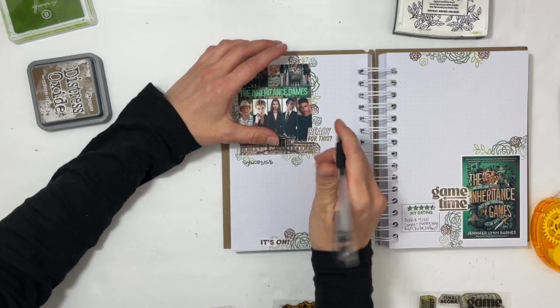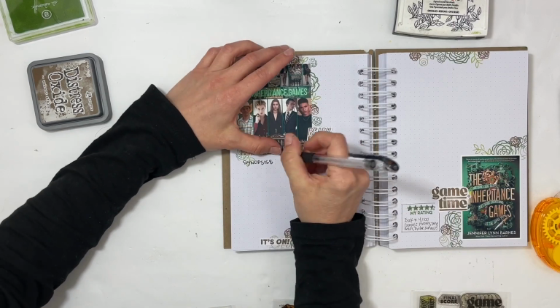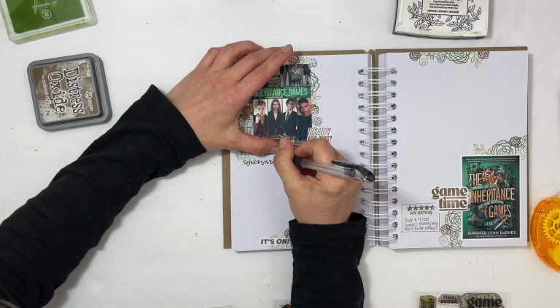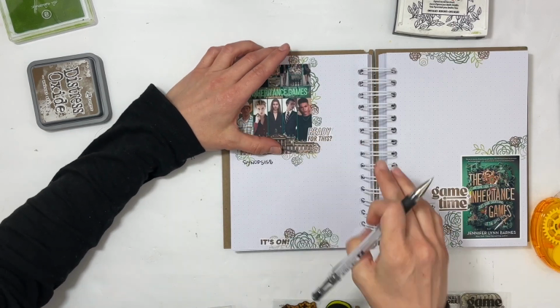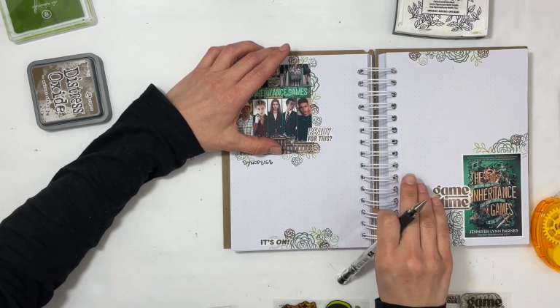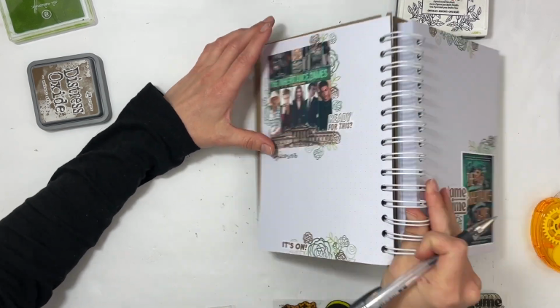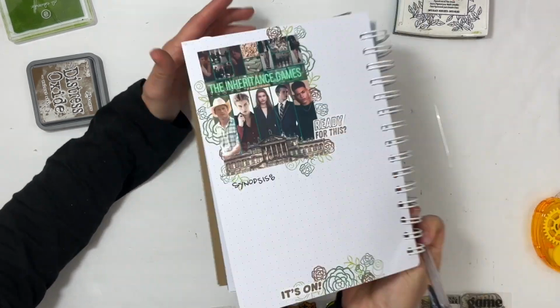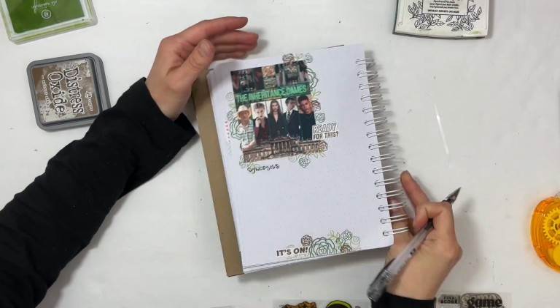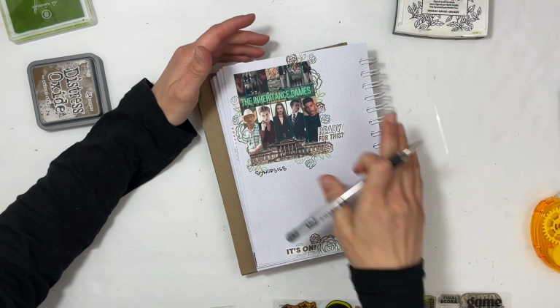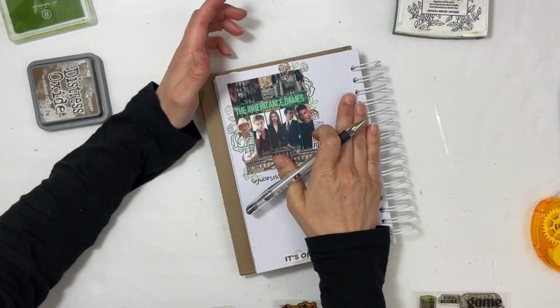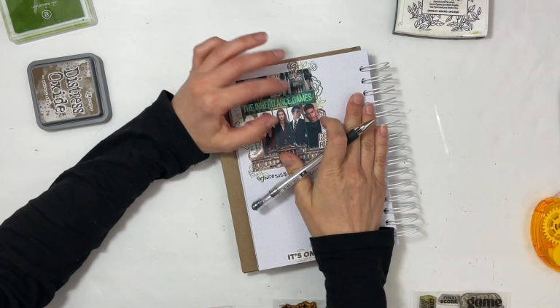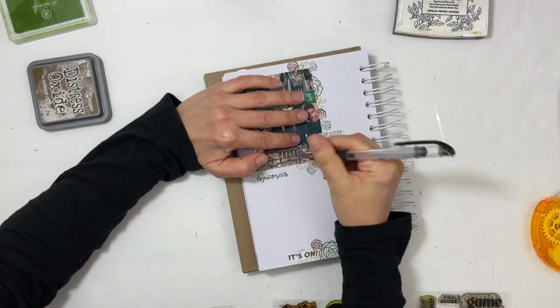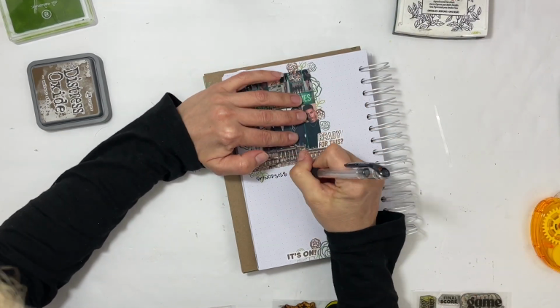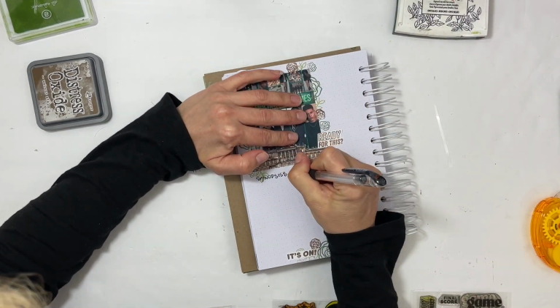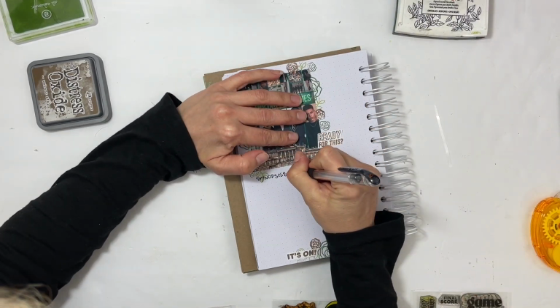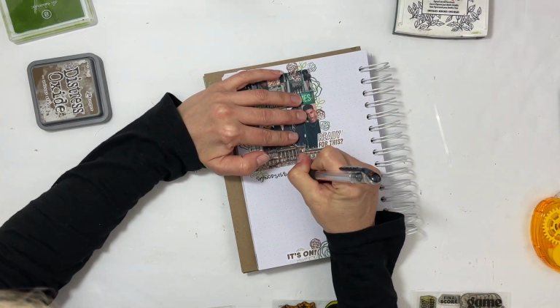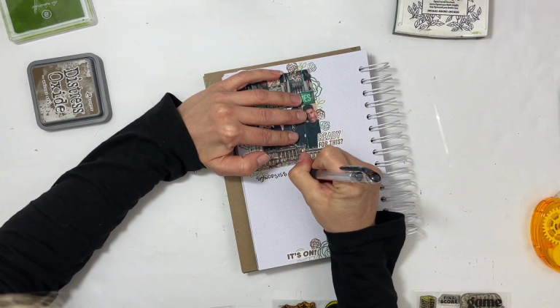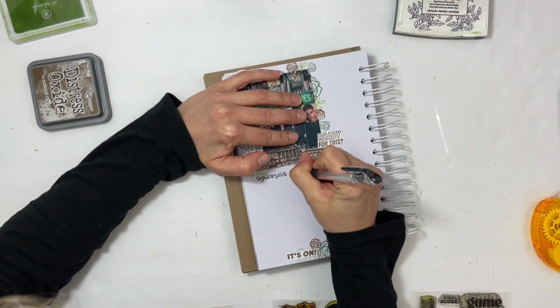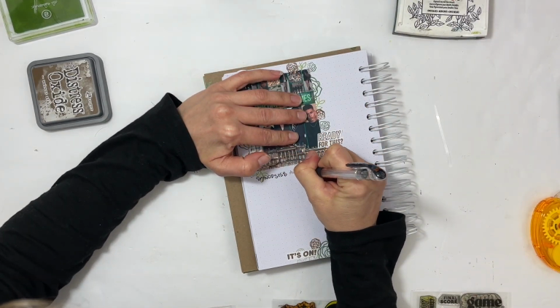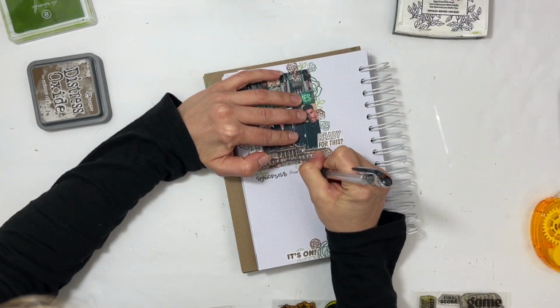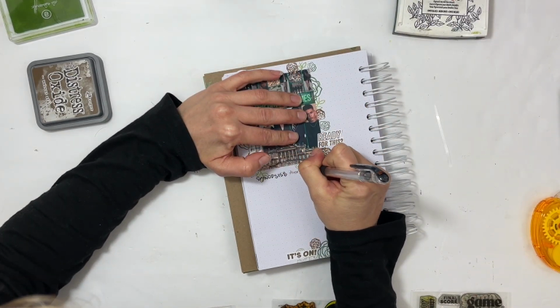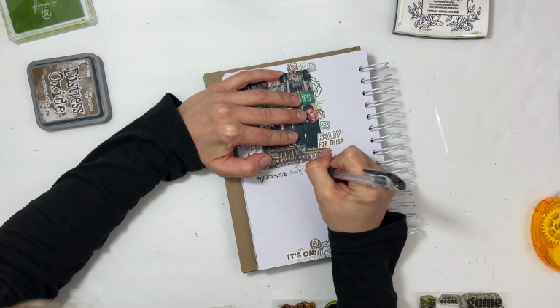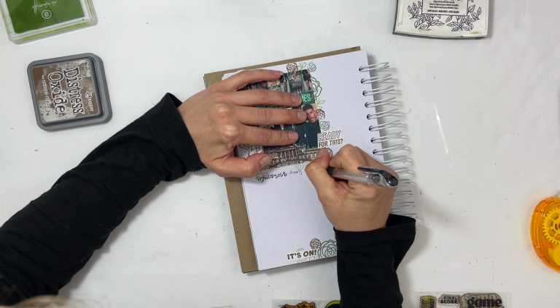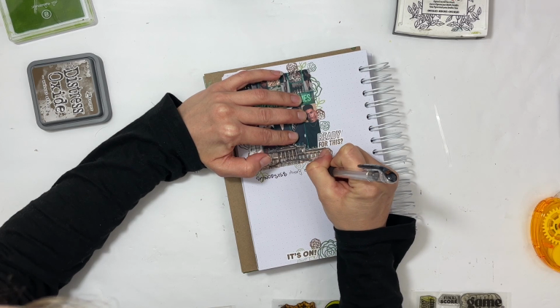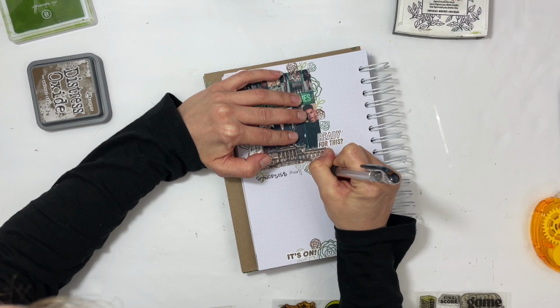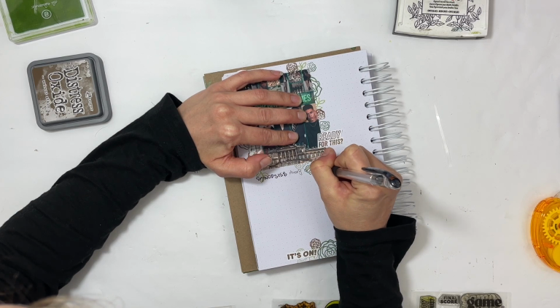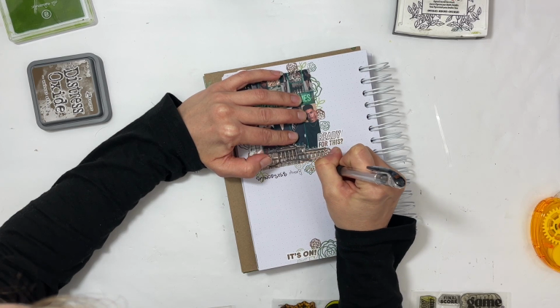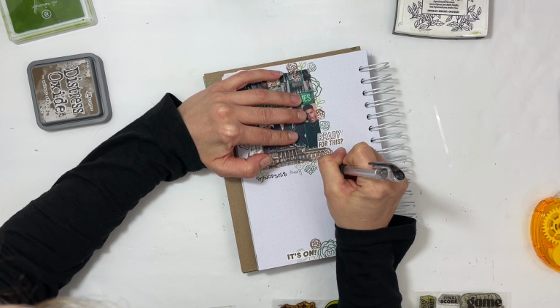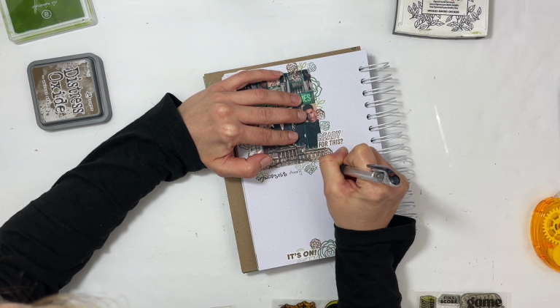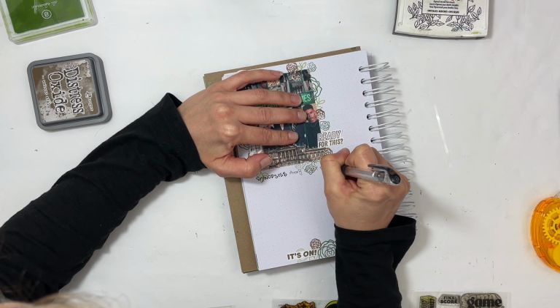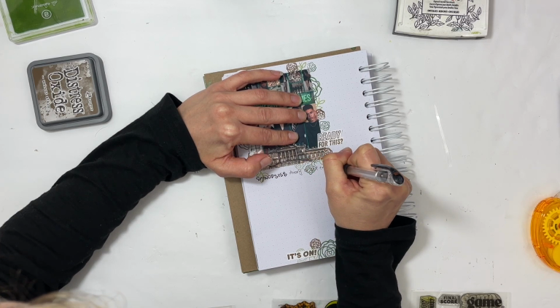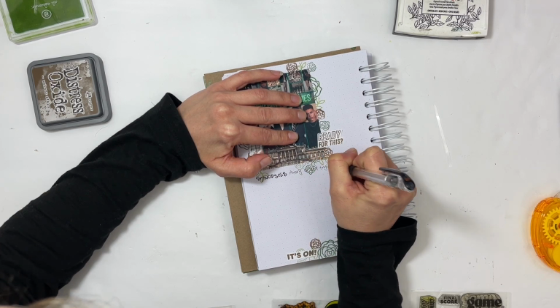I put book number four out of a hundred, and the genres are mystery, young adult, thriller, and romance.